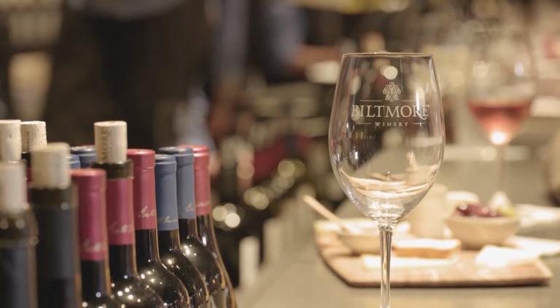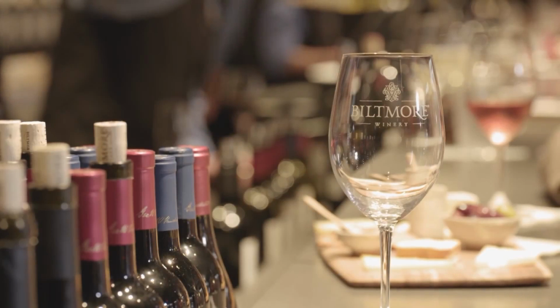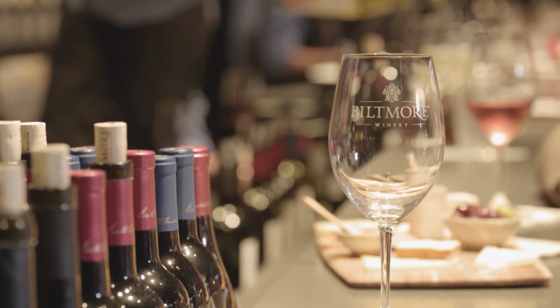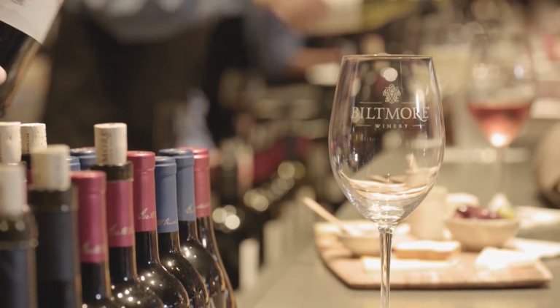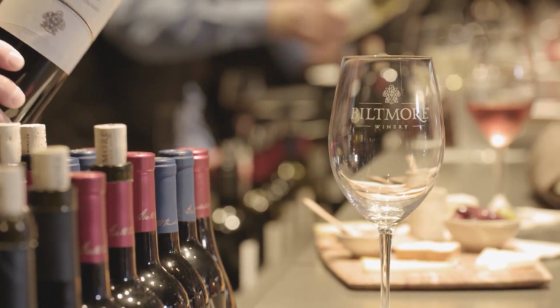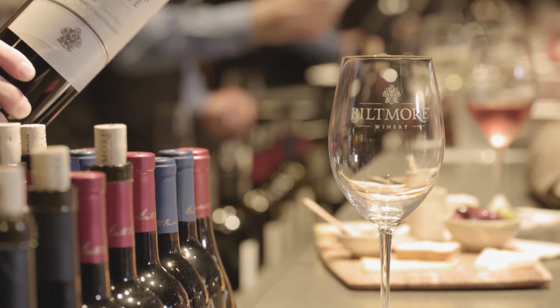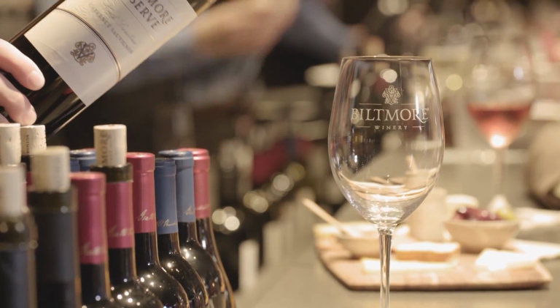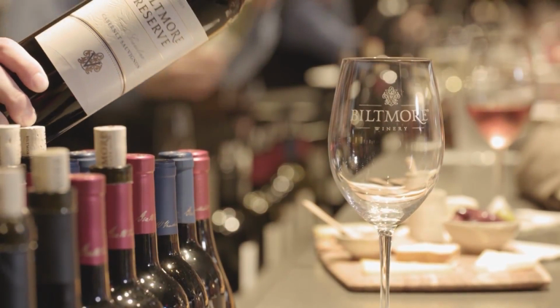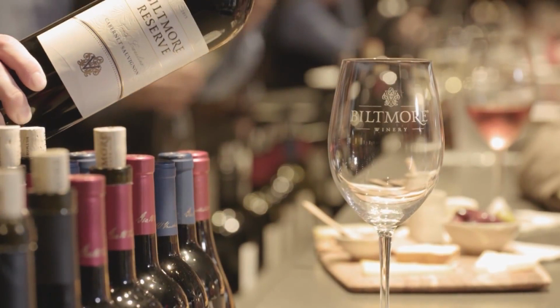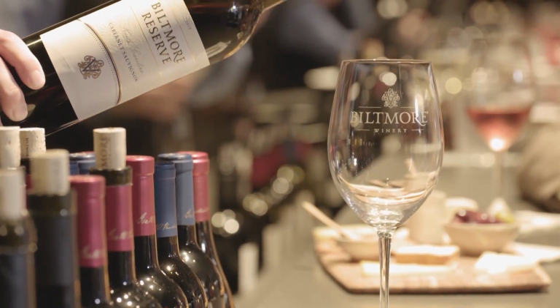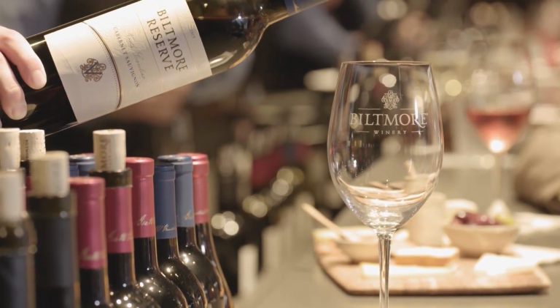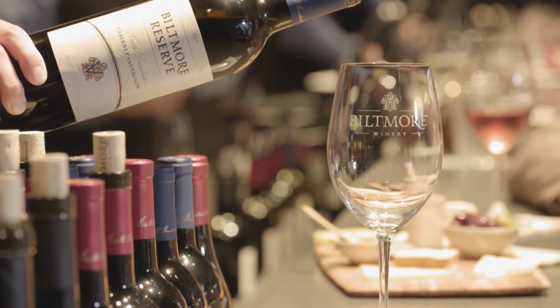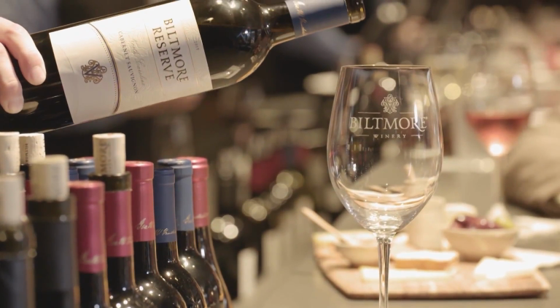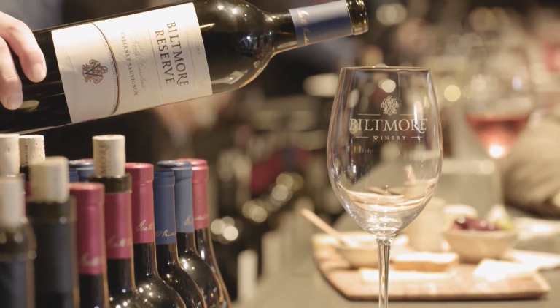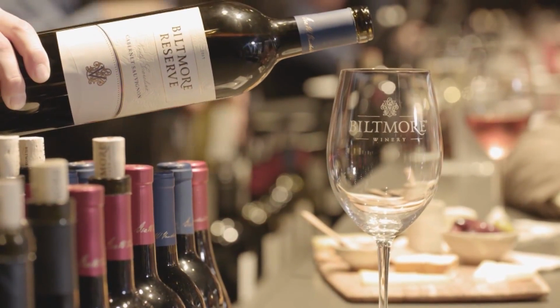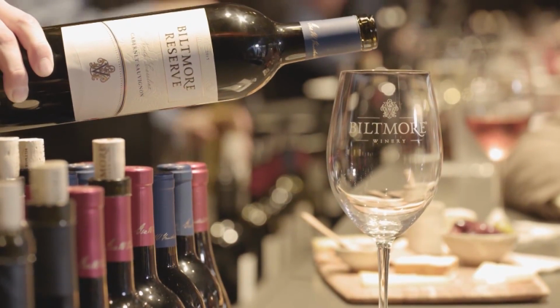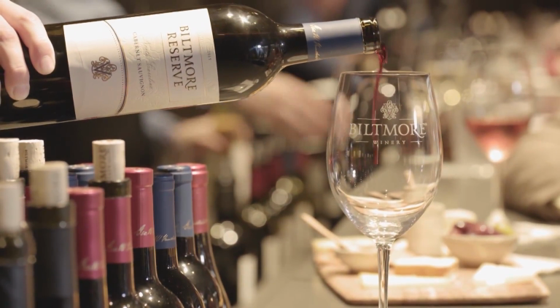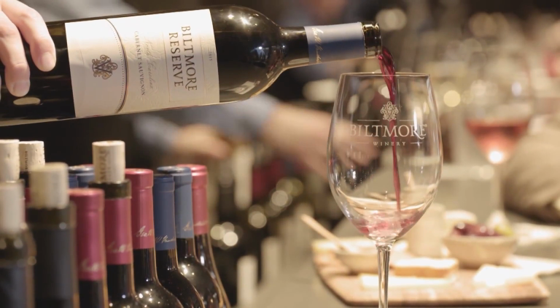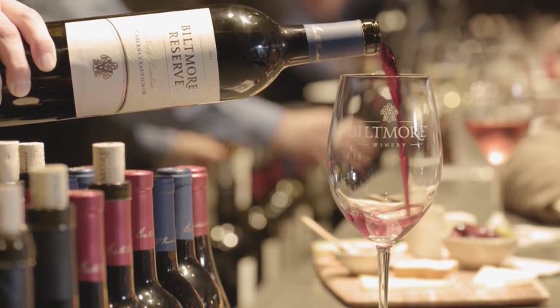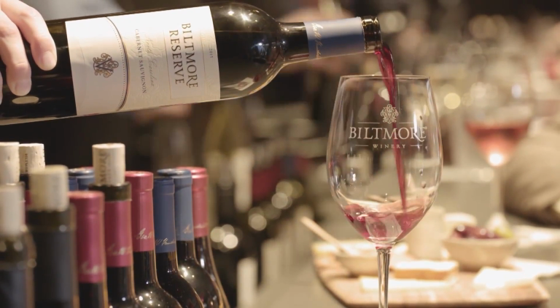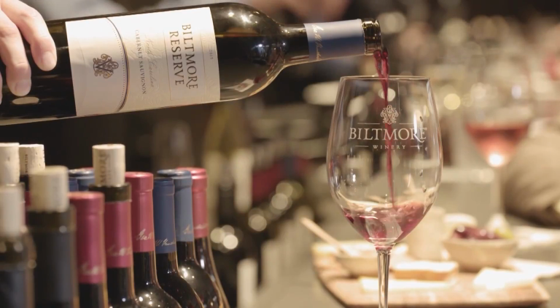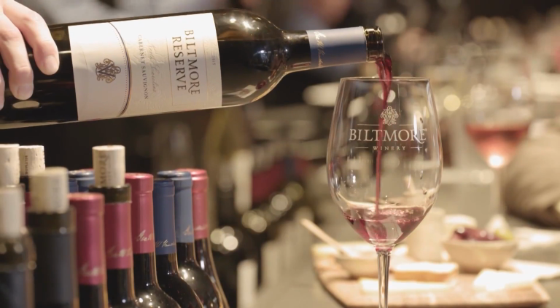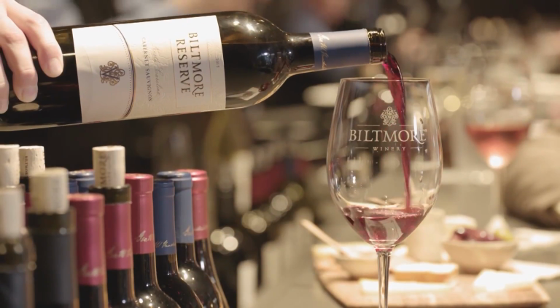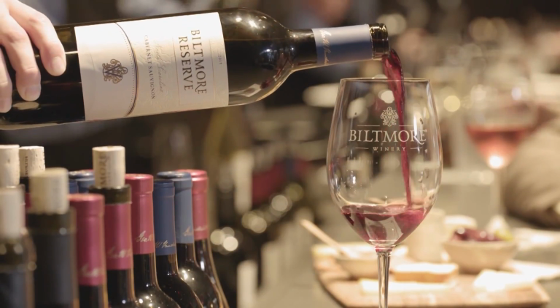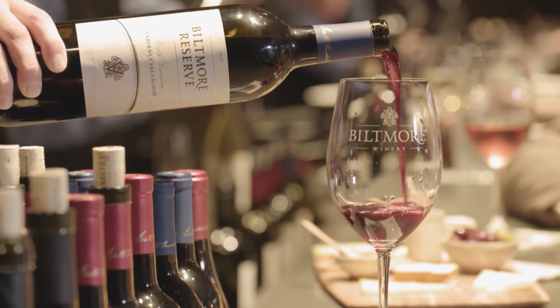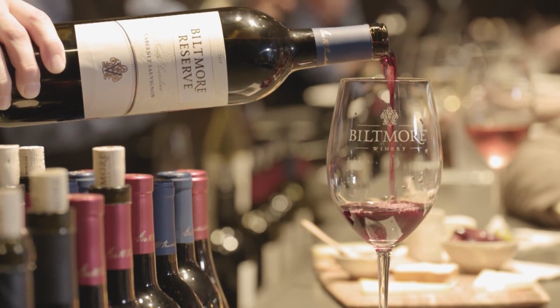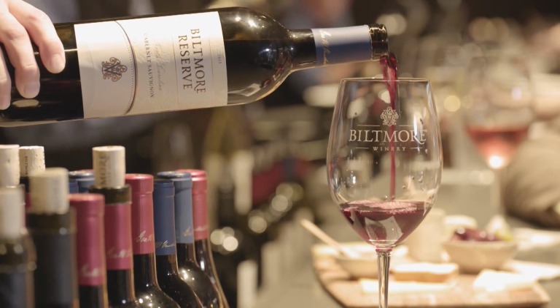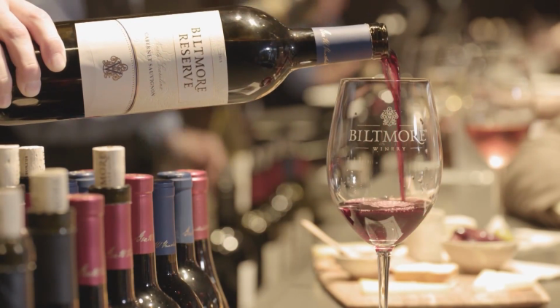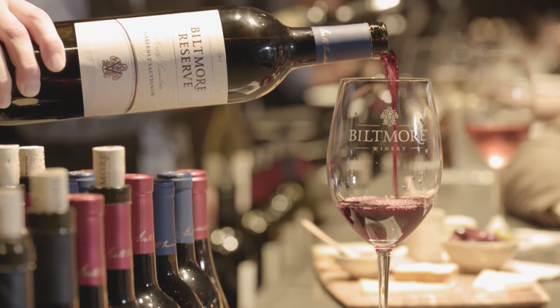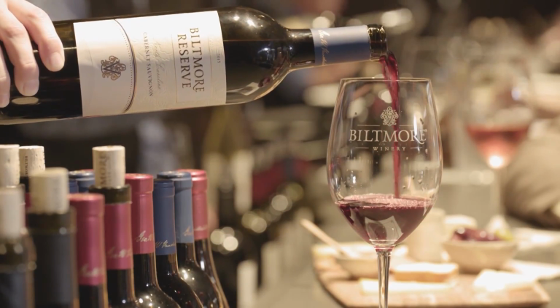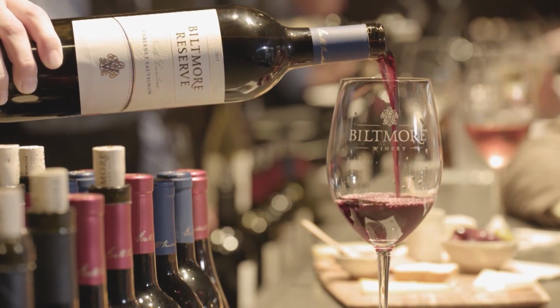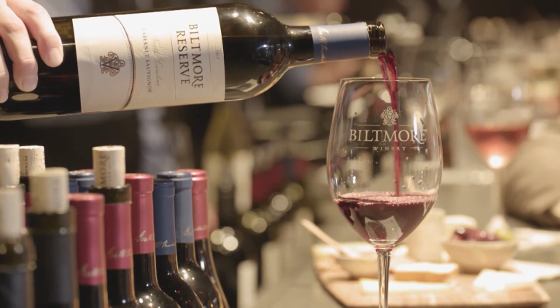George Vanderbilt had a legacy of hospitality for his guests, and this just falls right in line with that legacy.